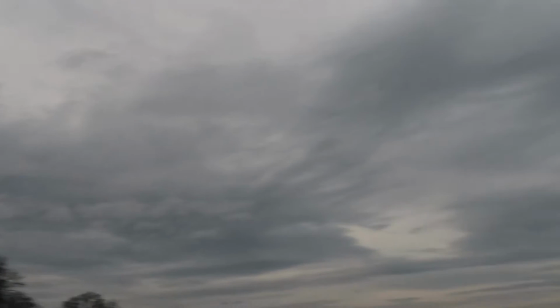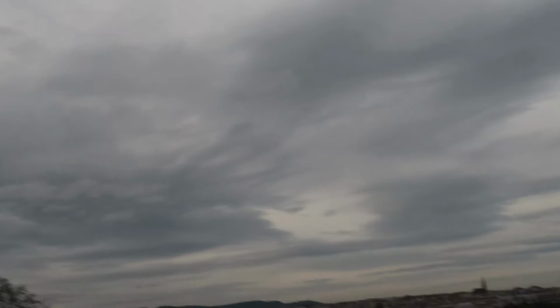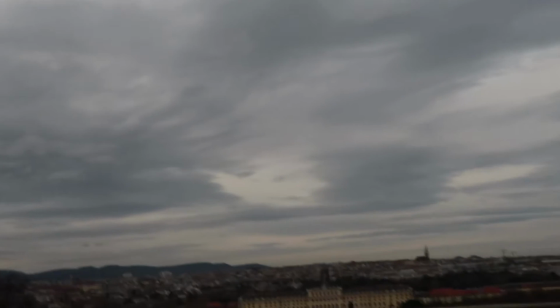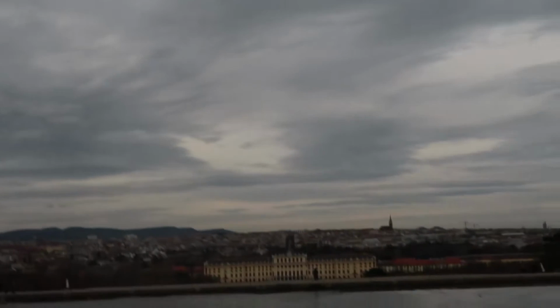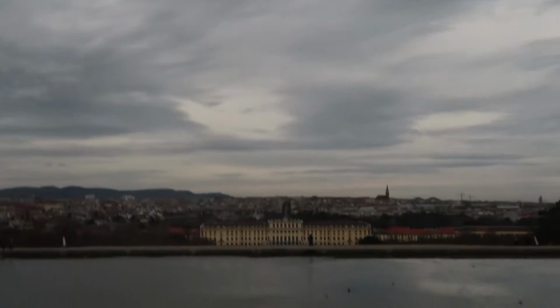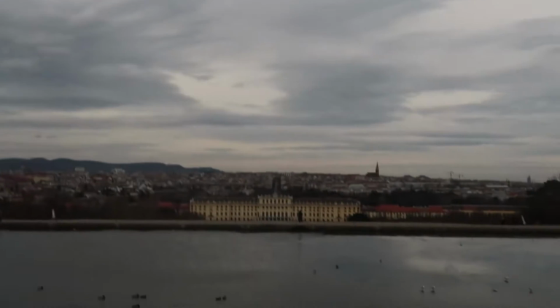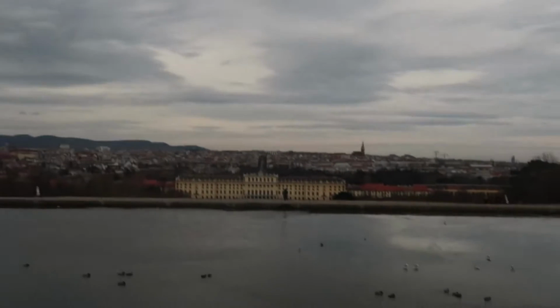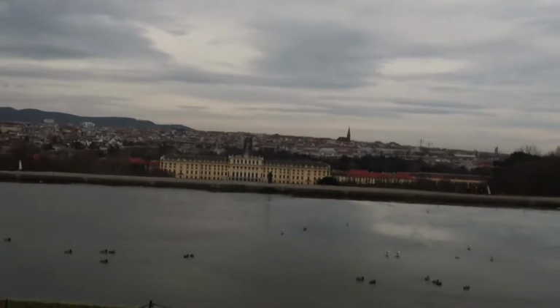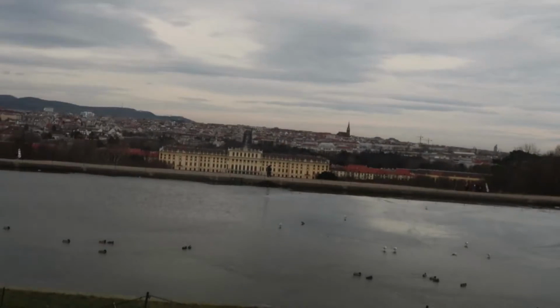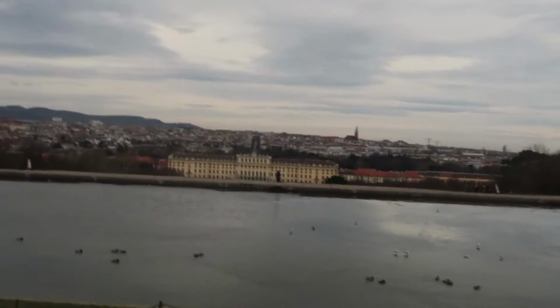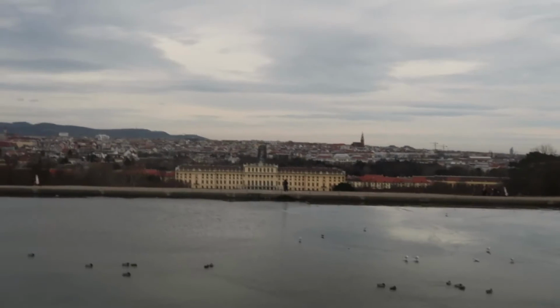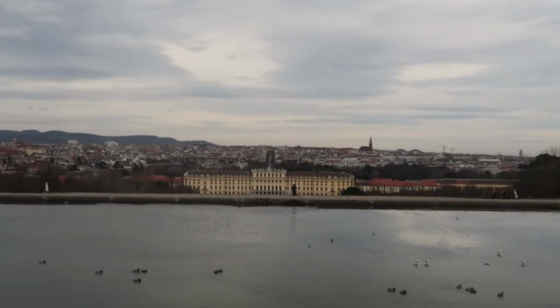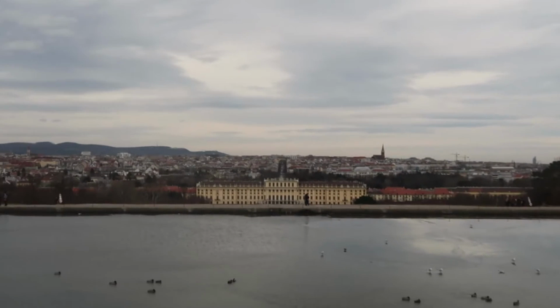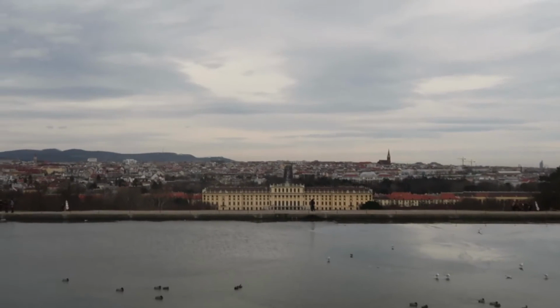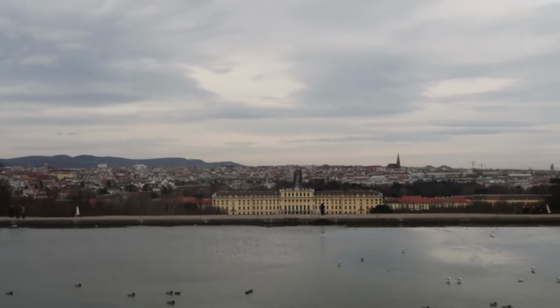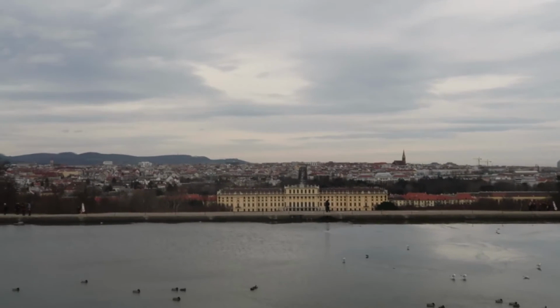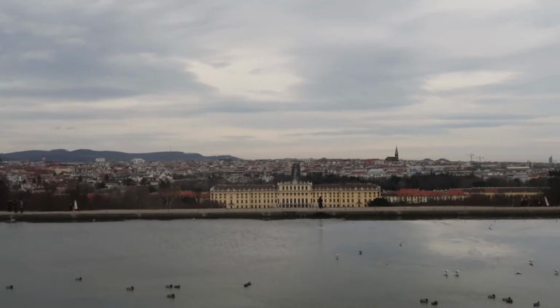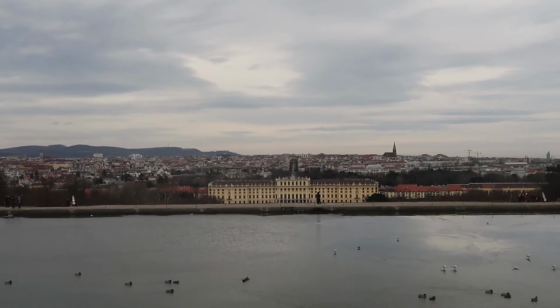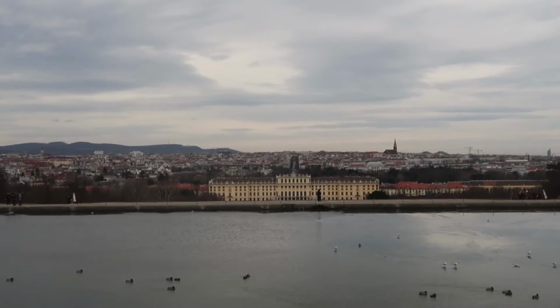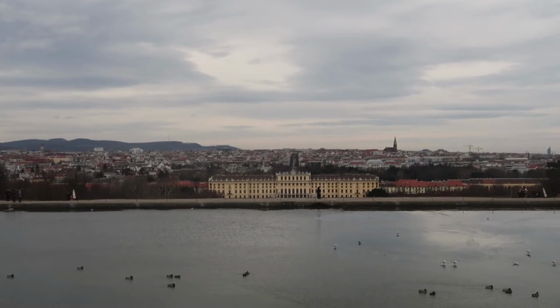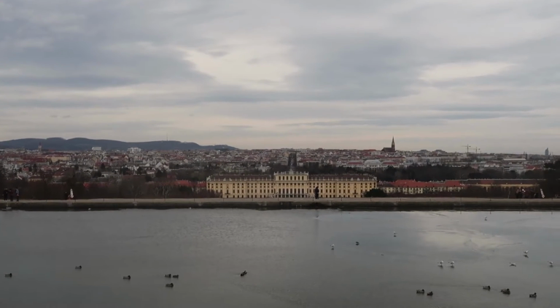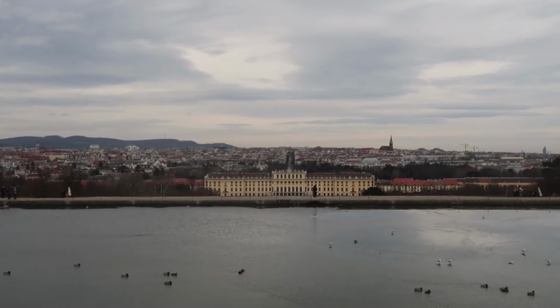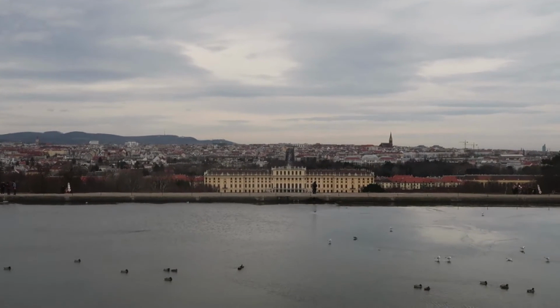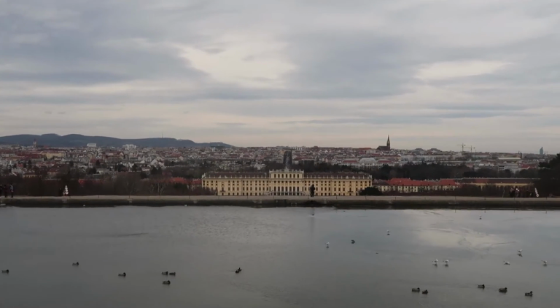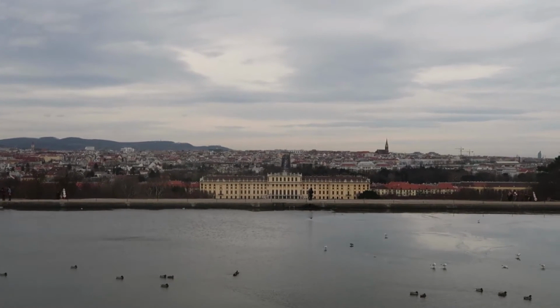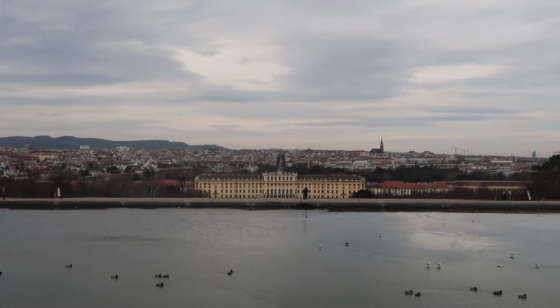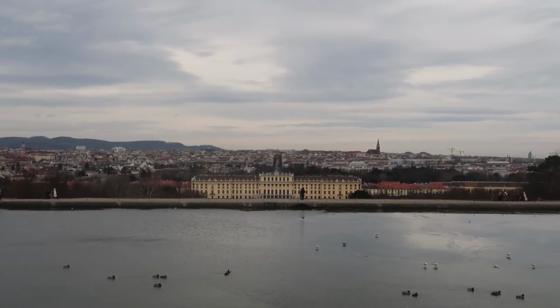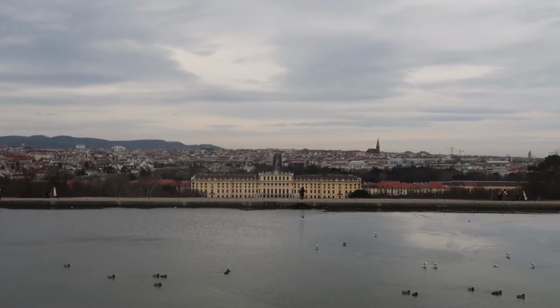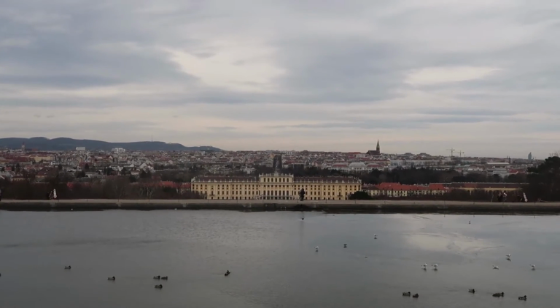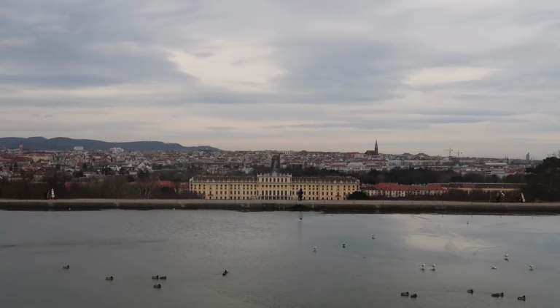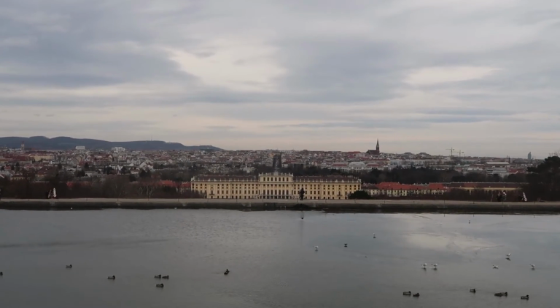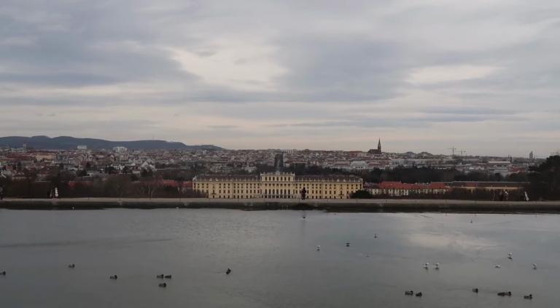Look at the view — oh, it's so beautiful!